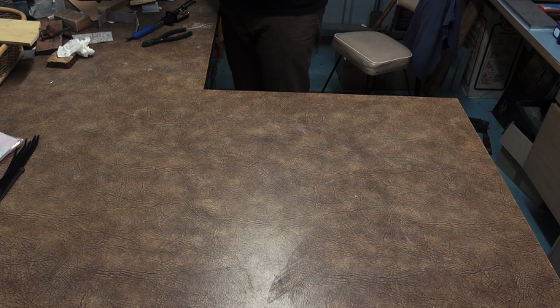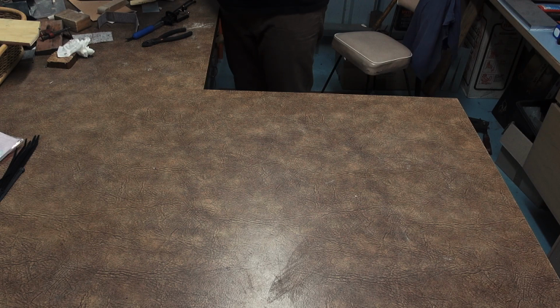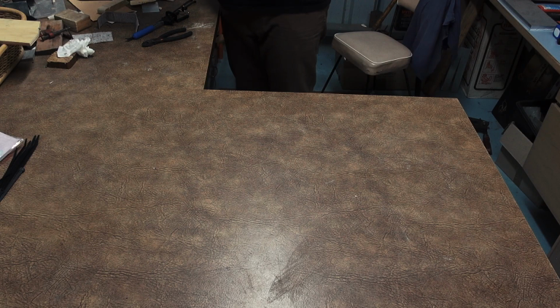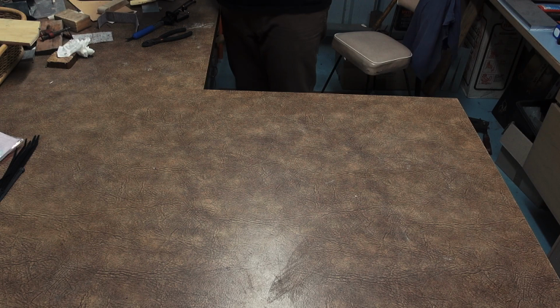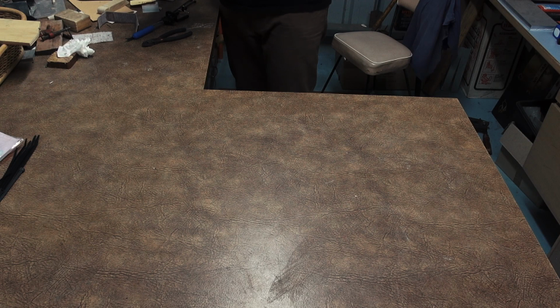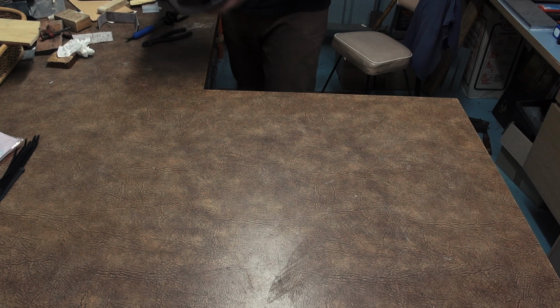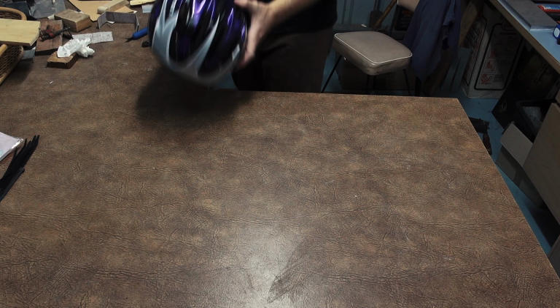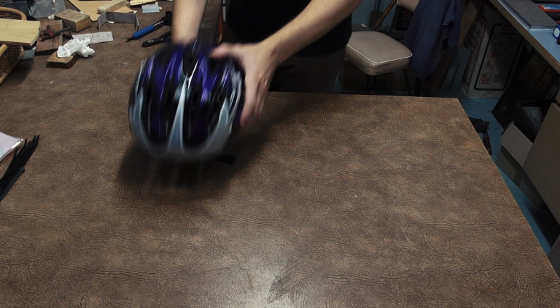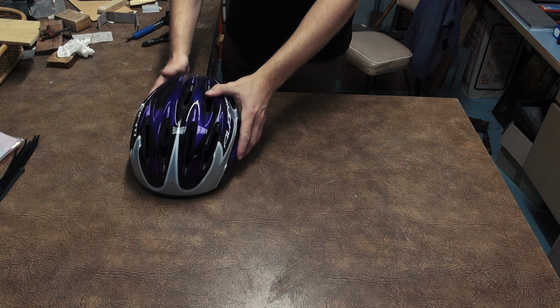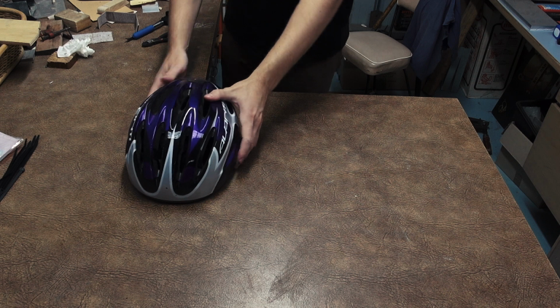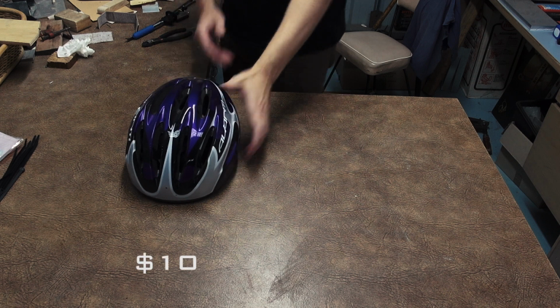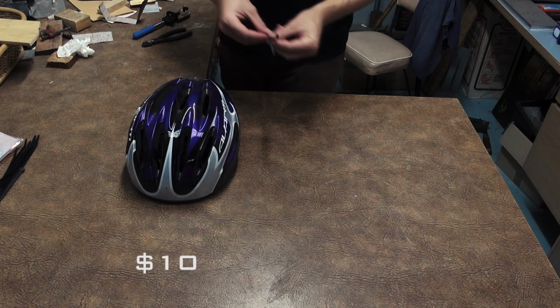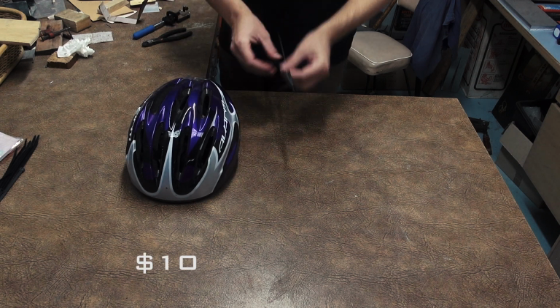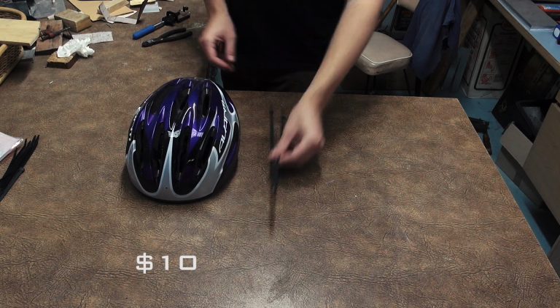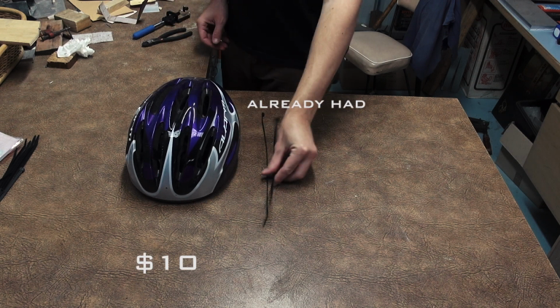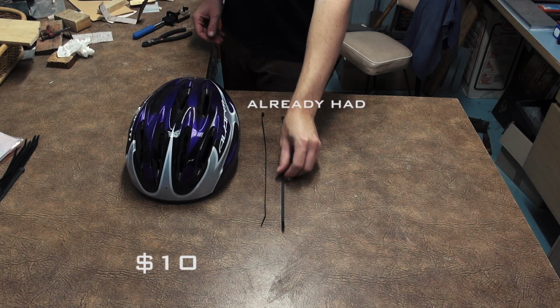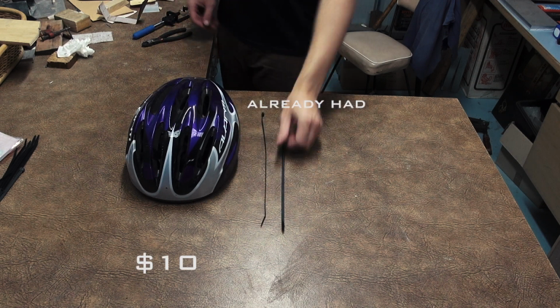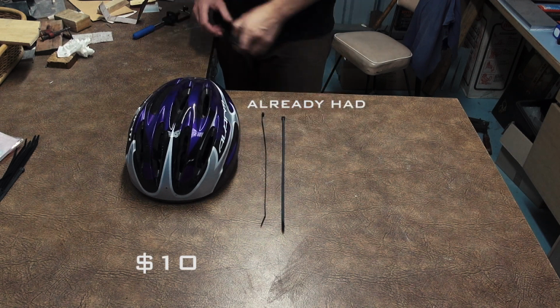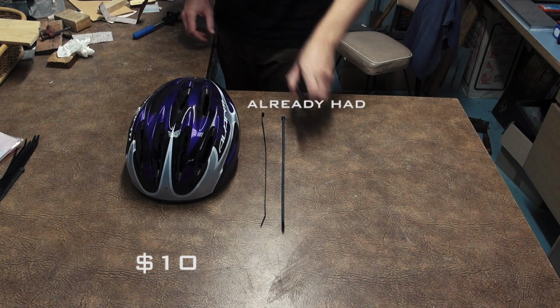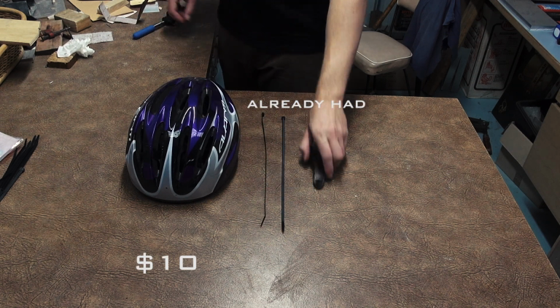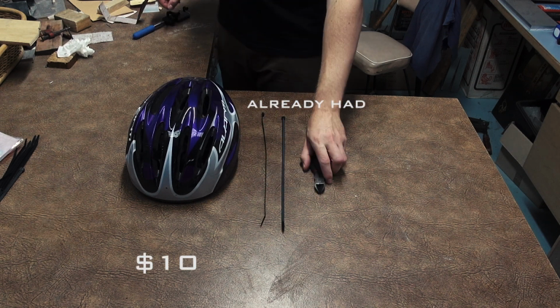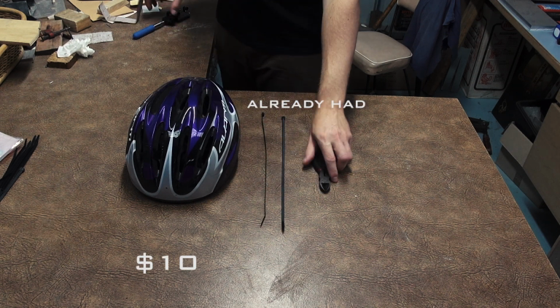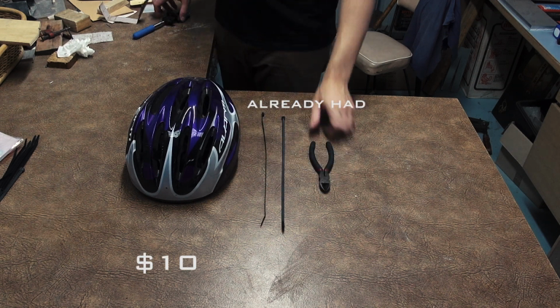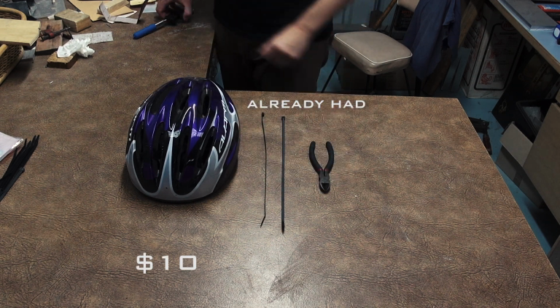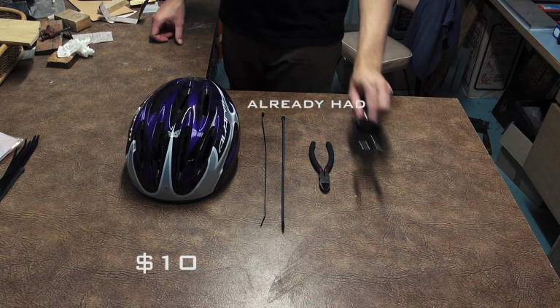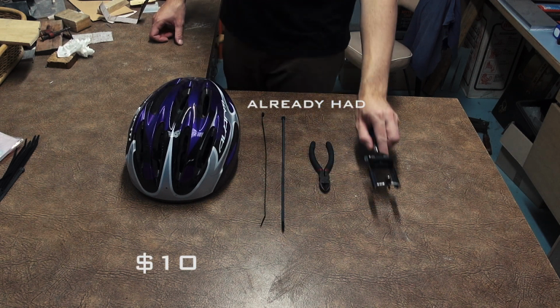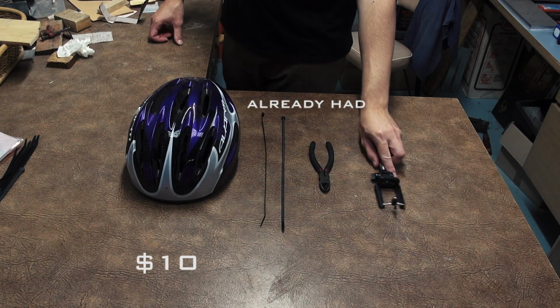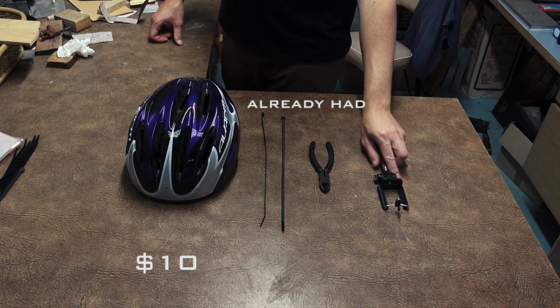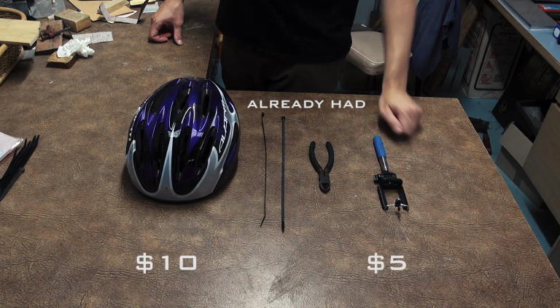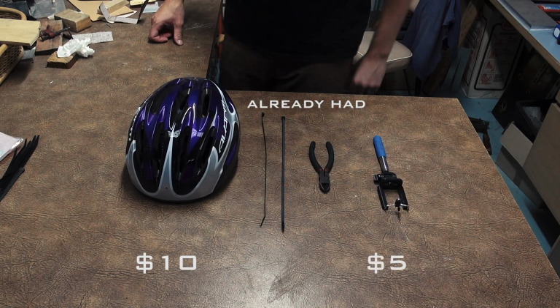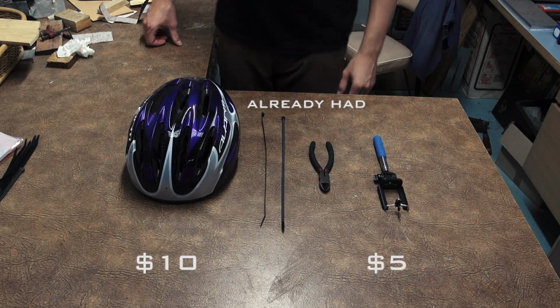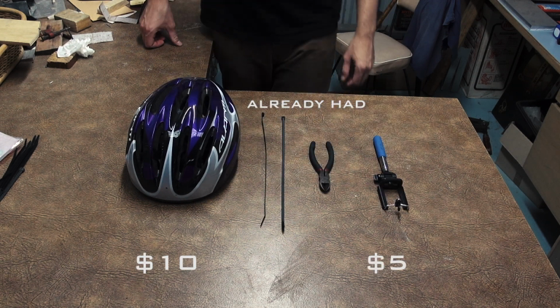You're going to need a cheap bicycle helmet, a couple of cable ties, side cutters, and a selfie stick.